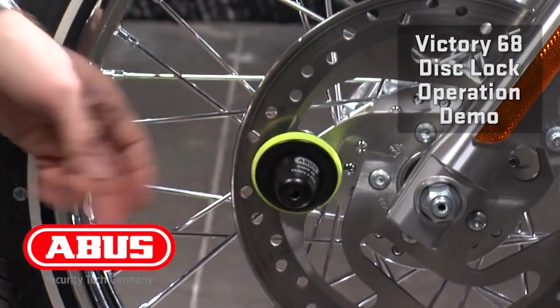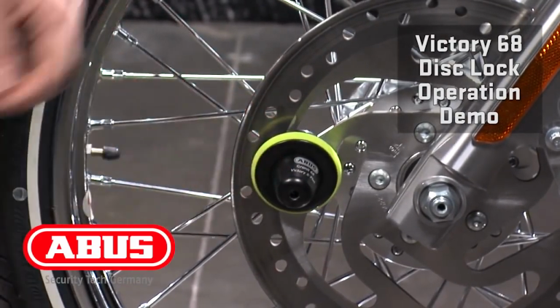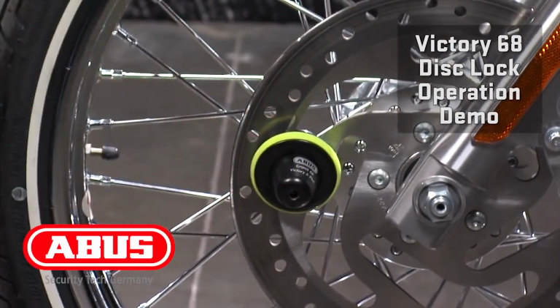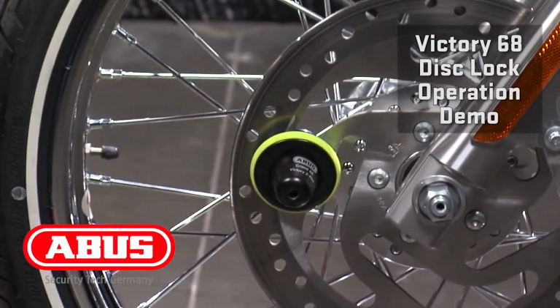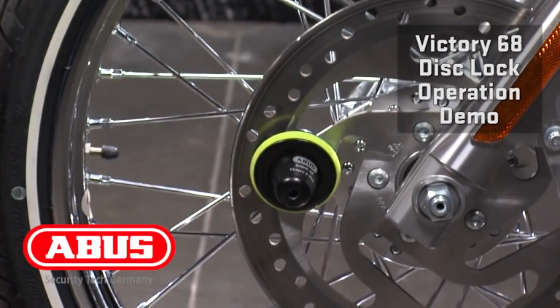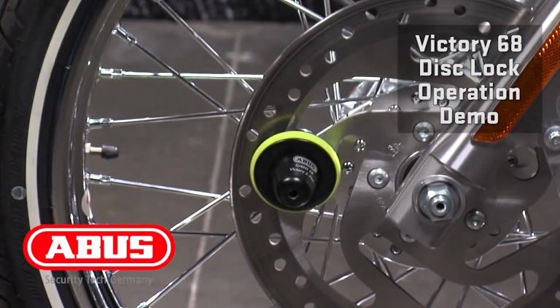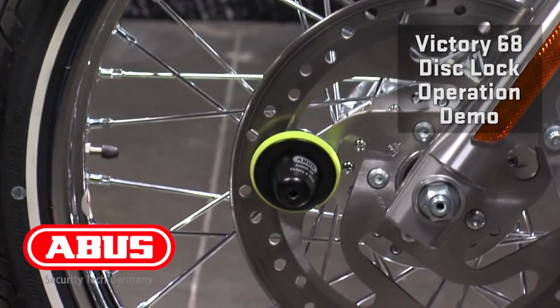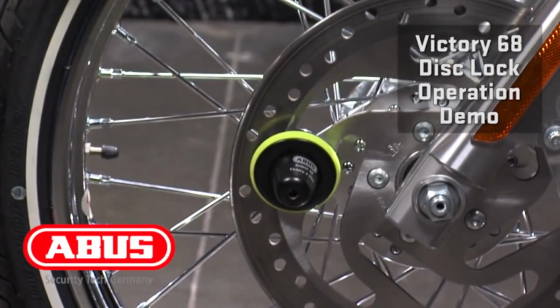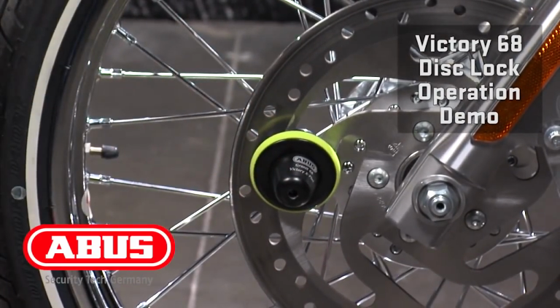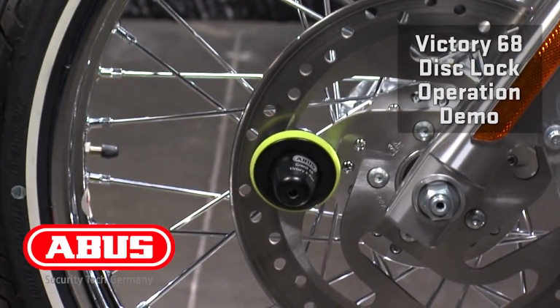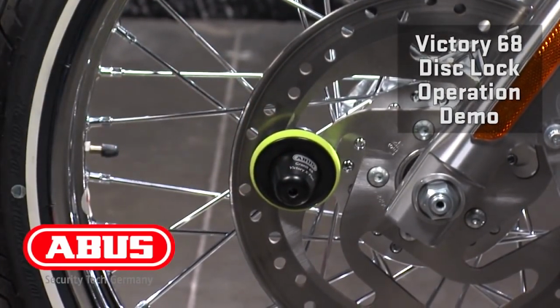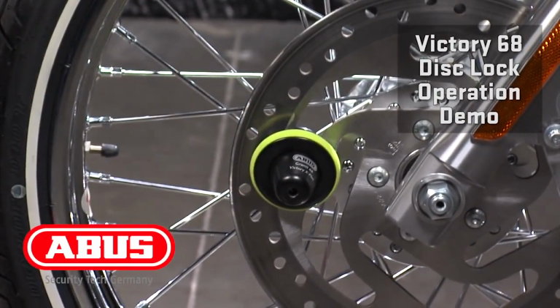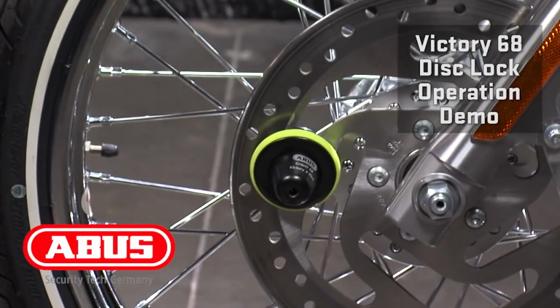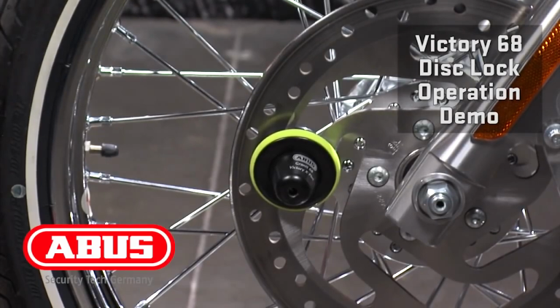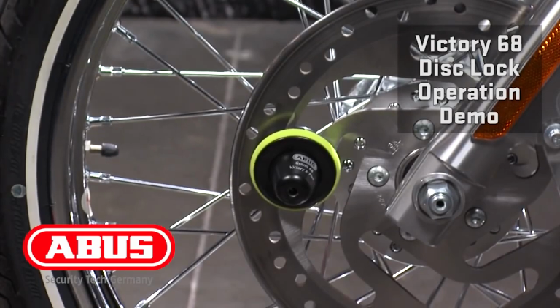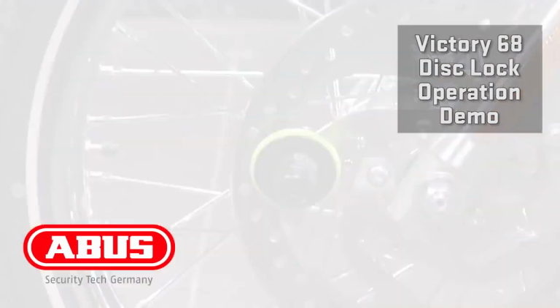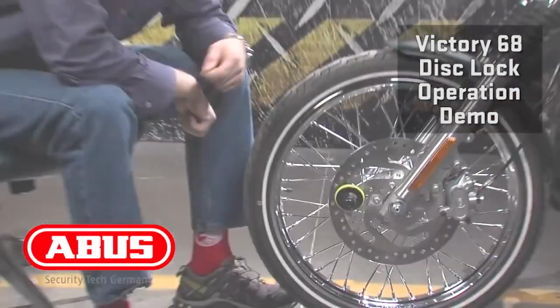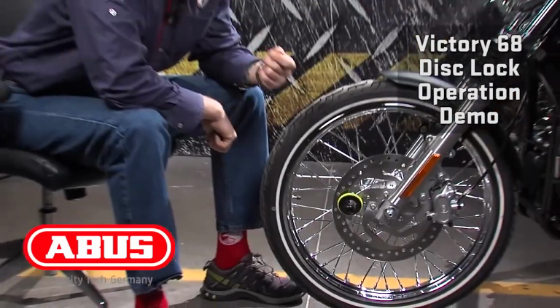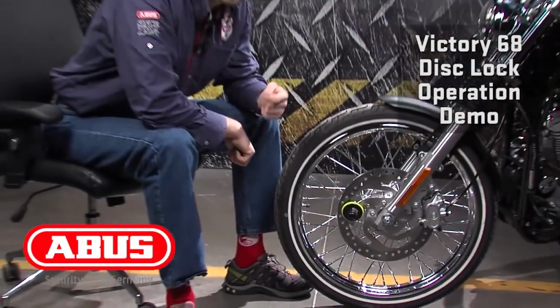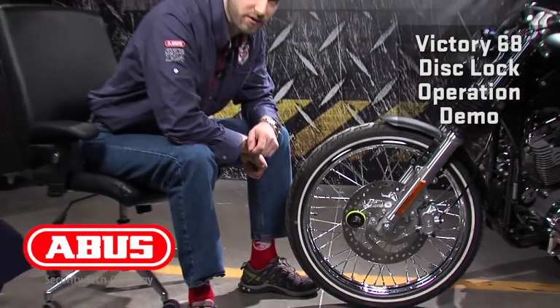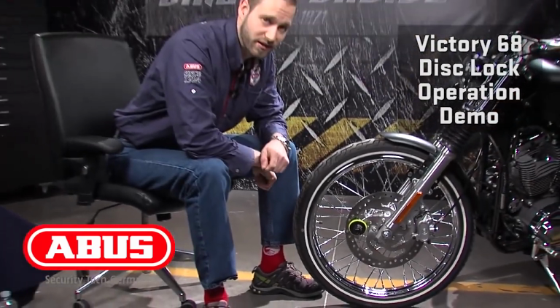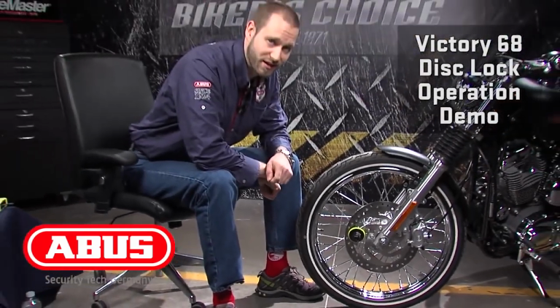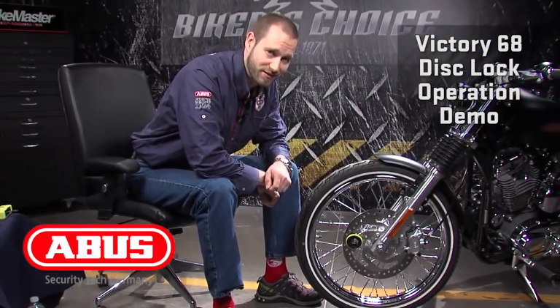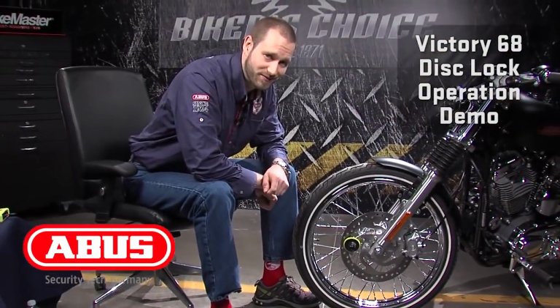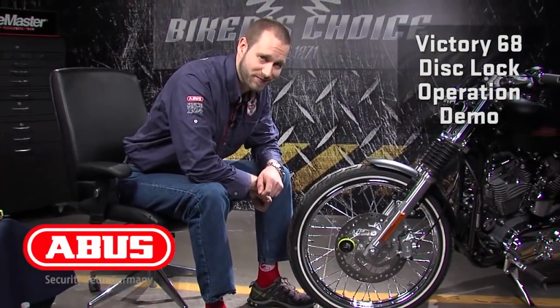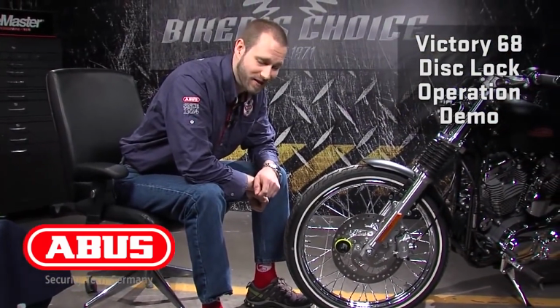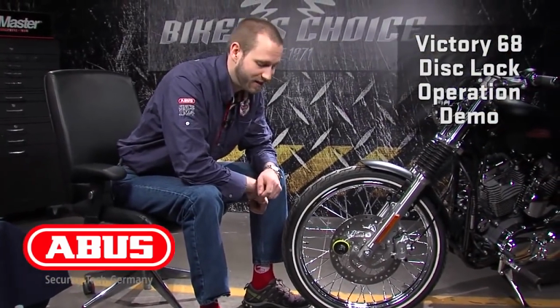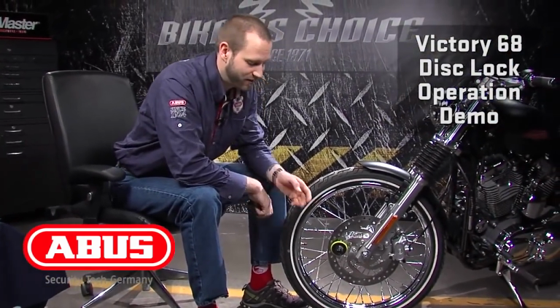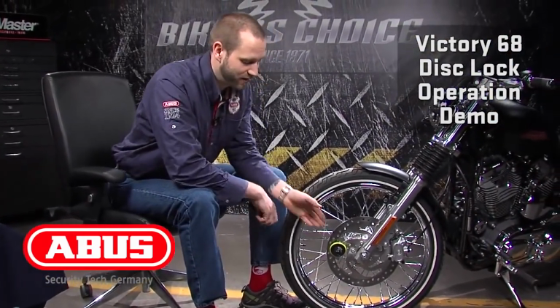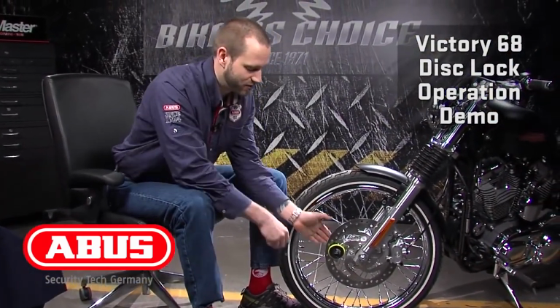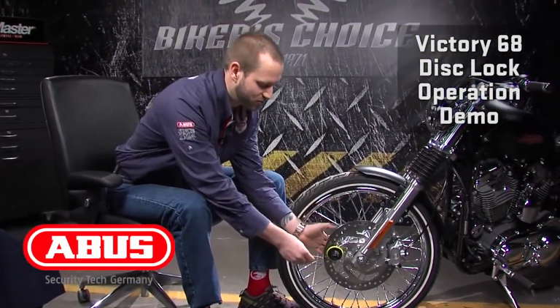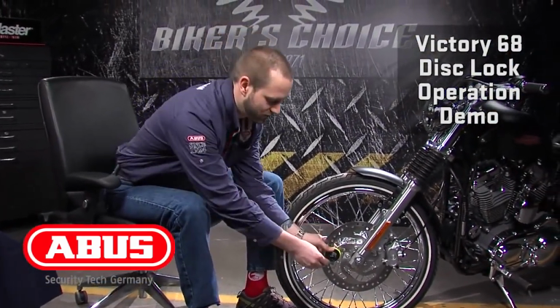You're going to extend the included memory cable to your handlebar so you don't forget that the bike is locked, and then to remove: